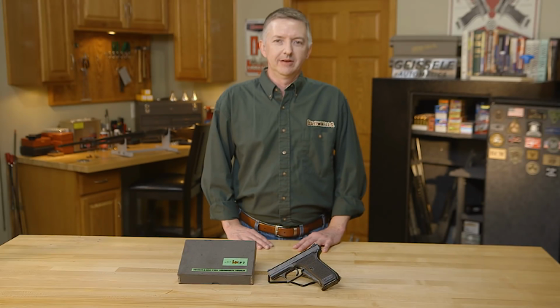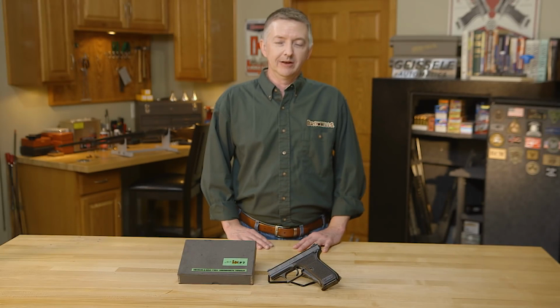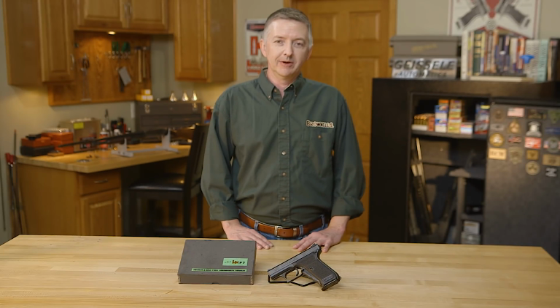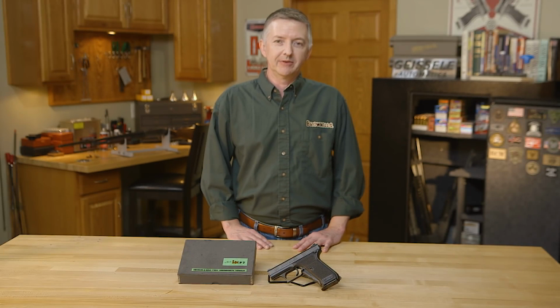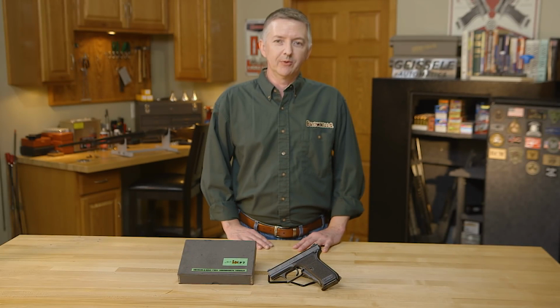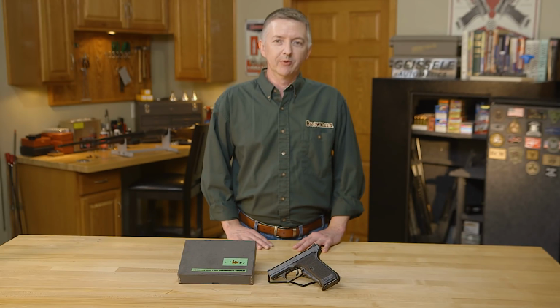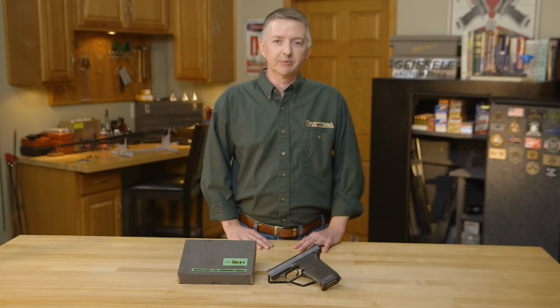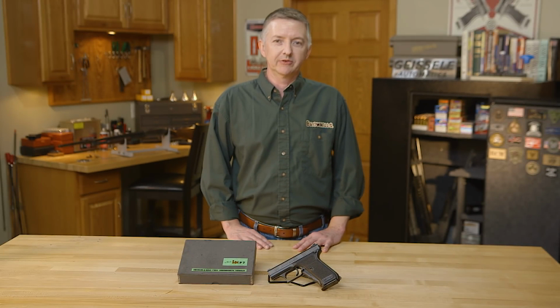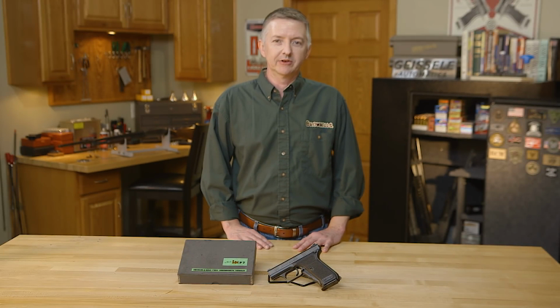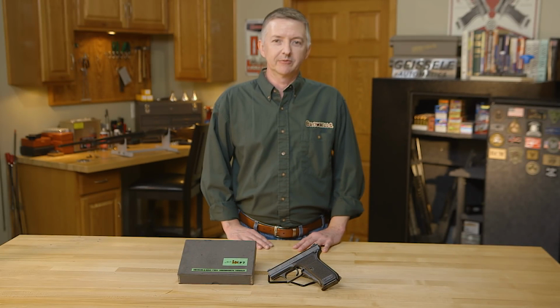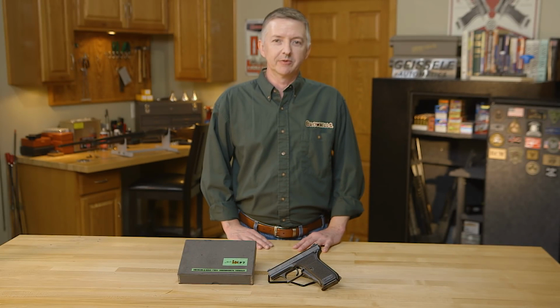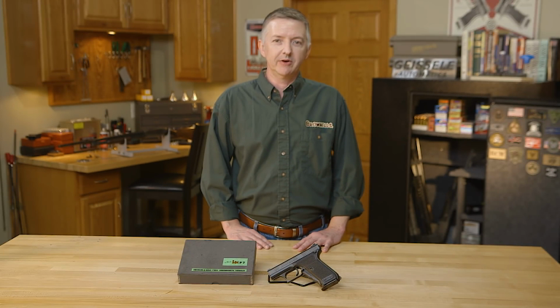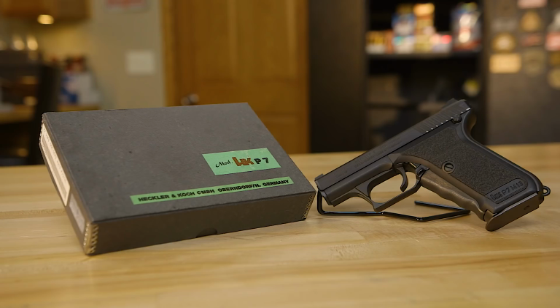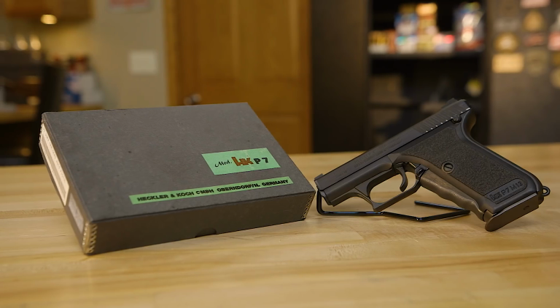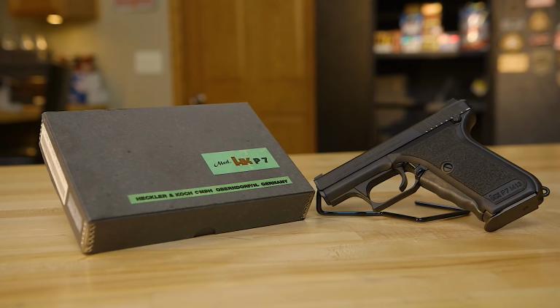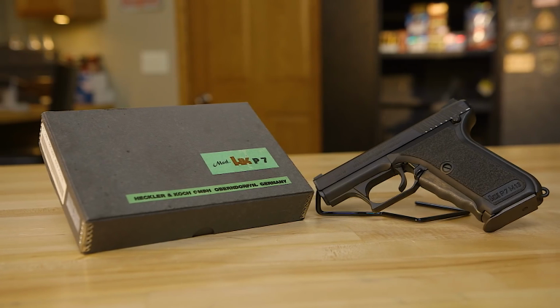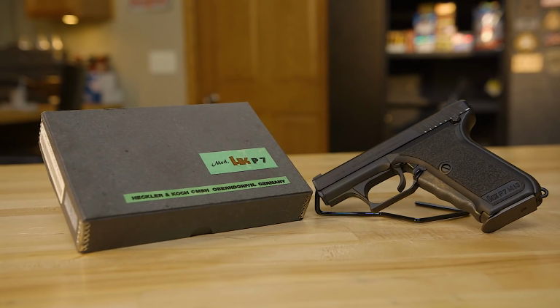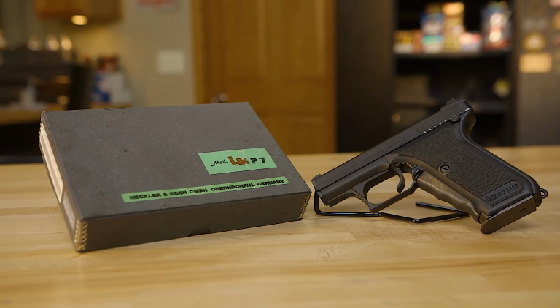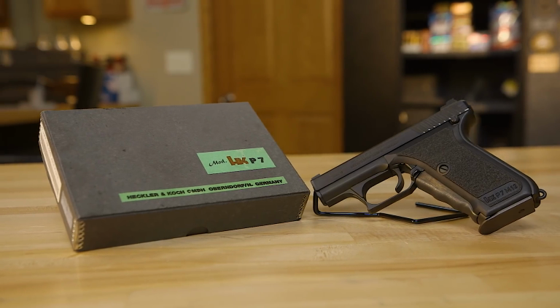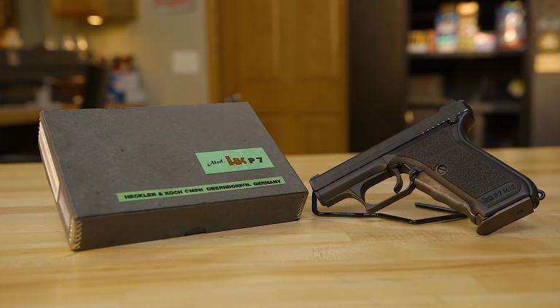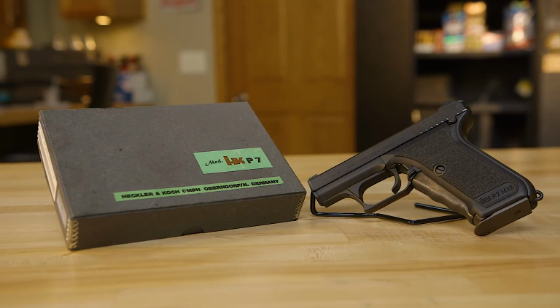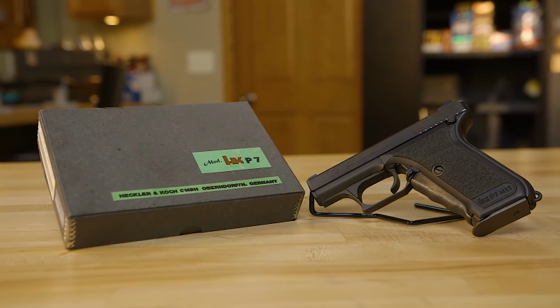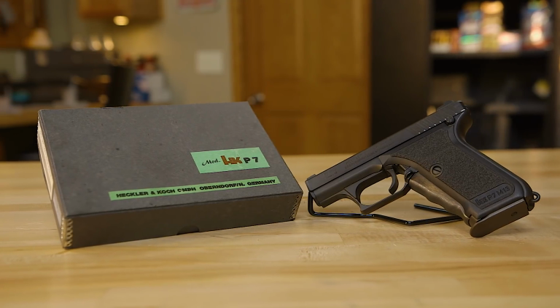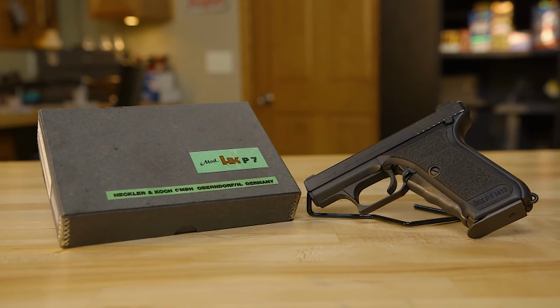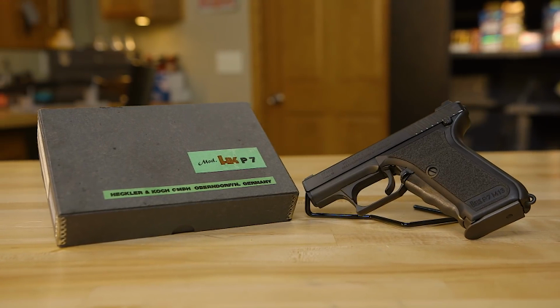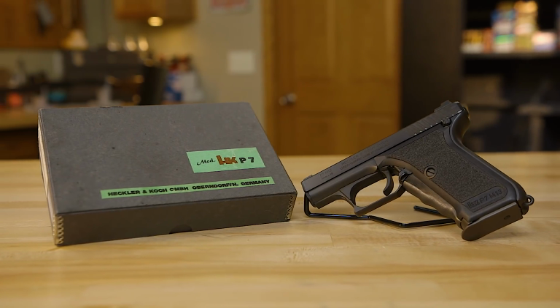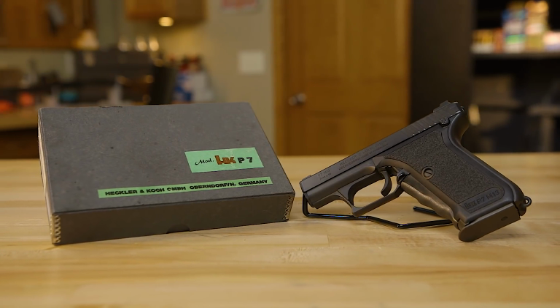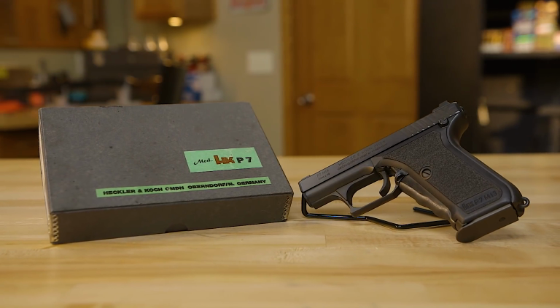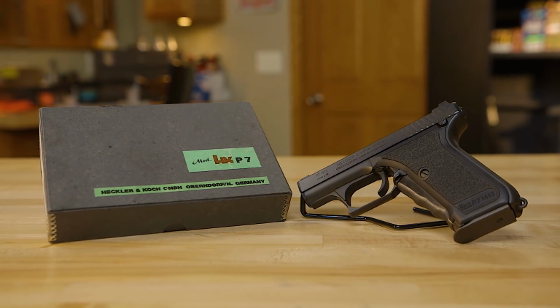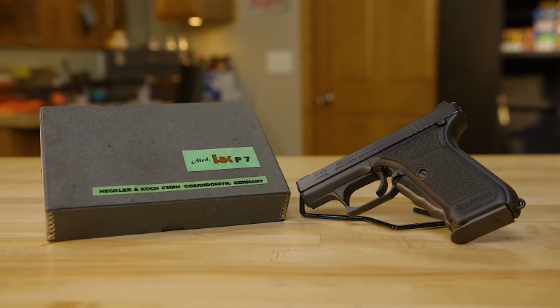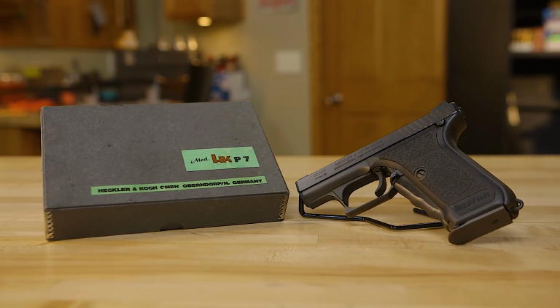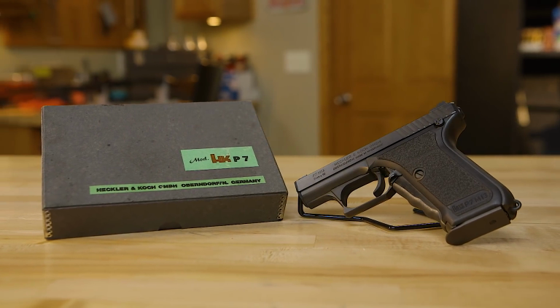Hello, I'm Keith Ford and welcome to this edition of From the Vault. Today I have one of my favorite handguns of all time, my HK P7 M13.